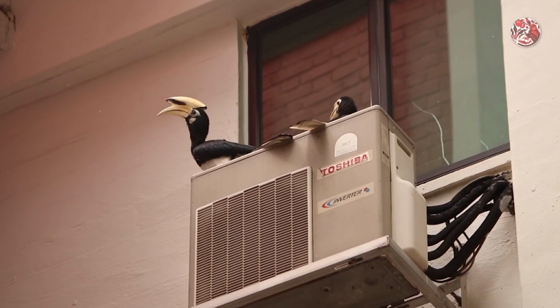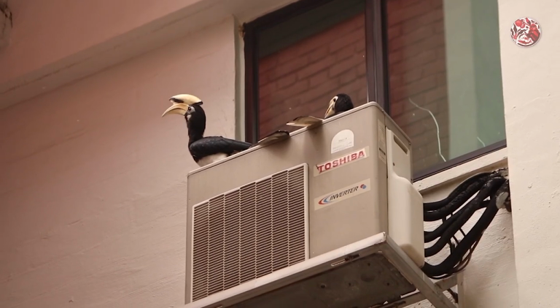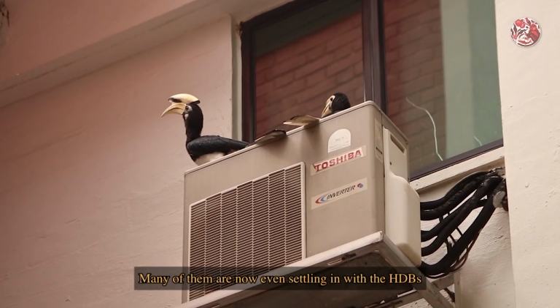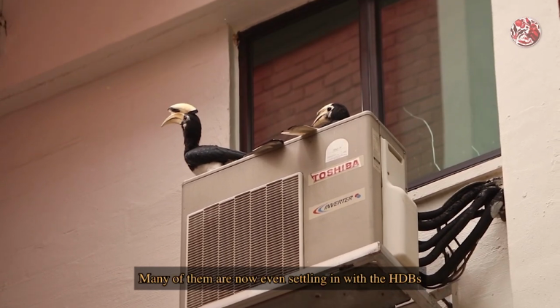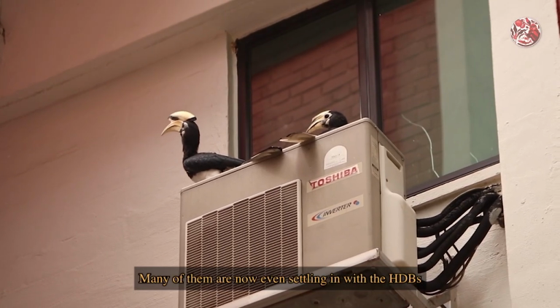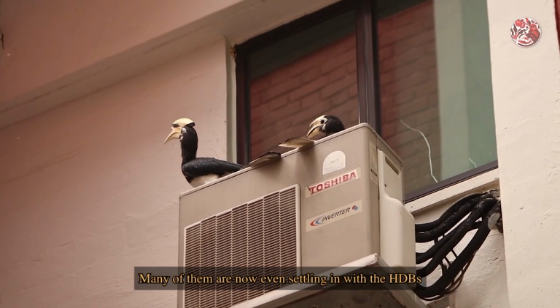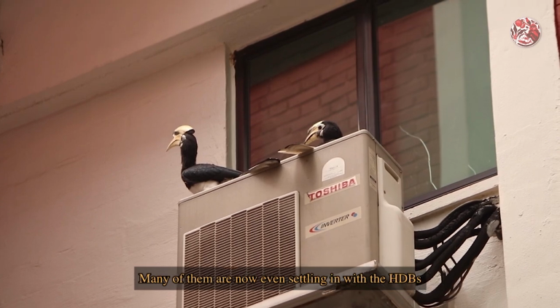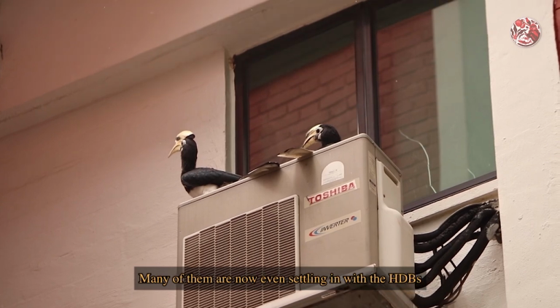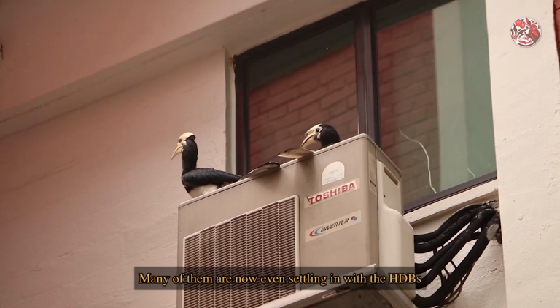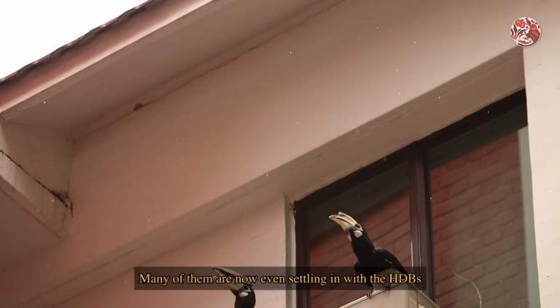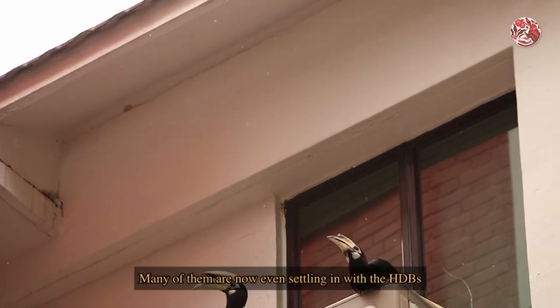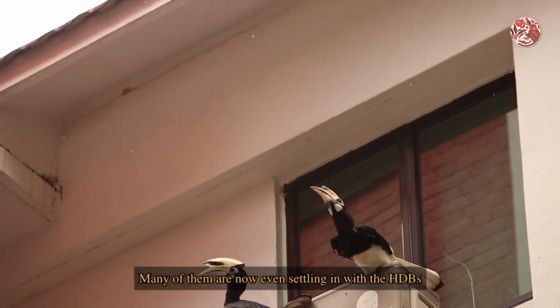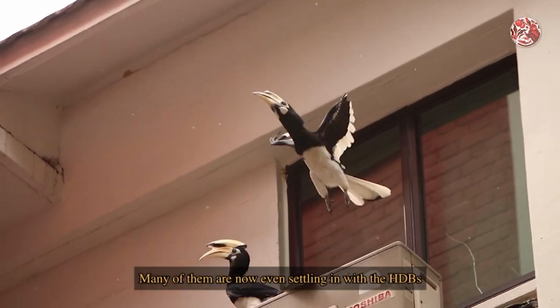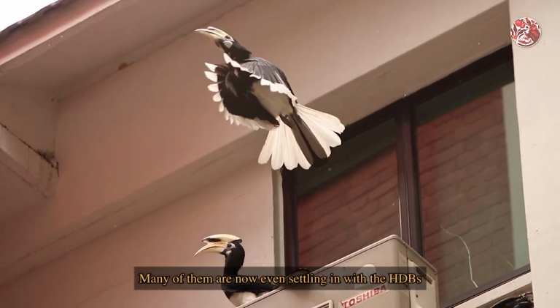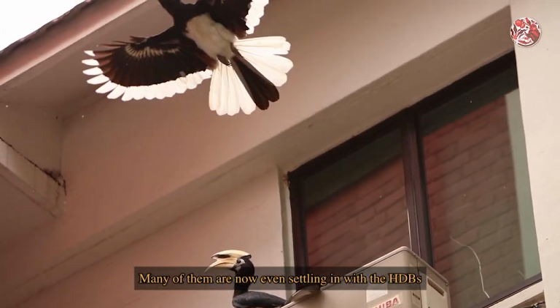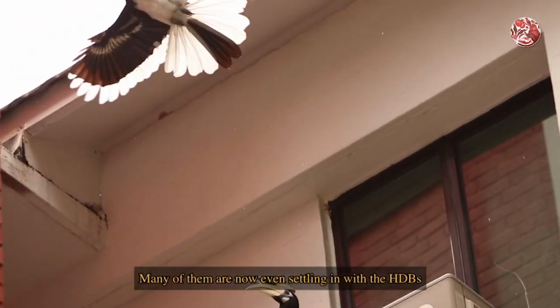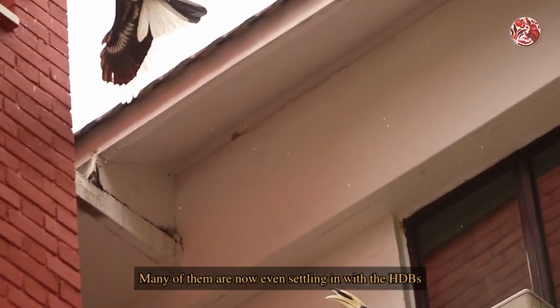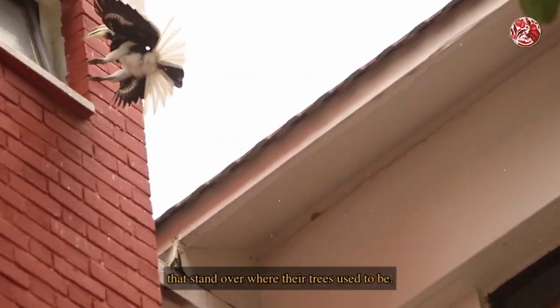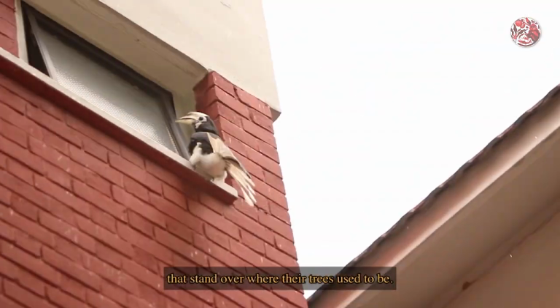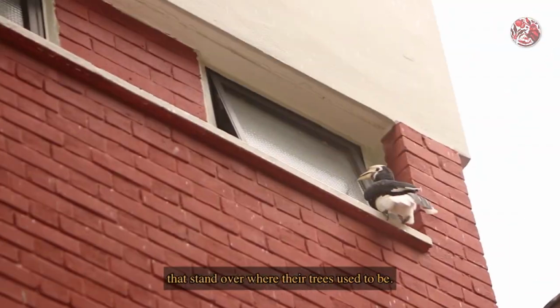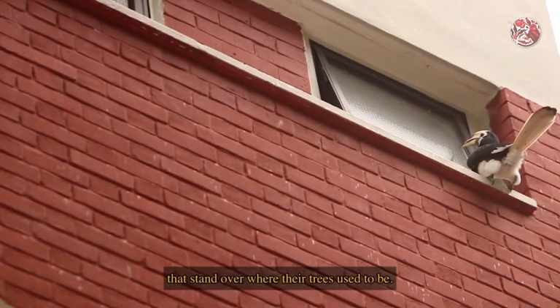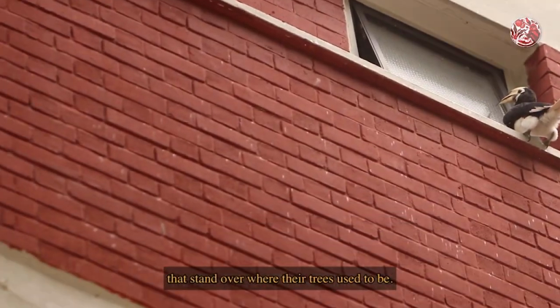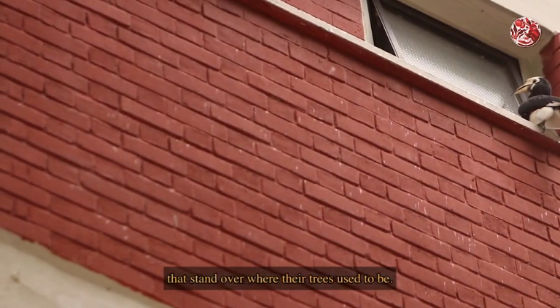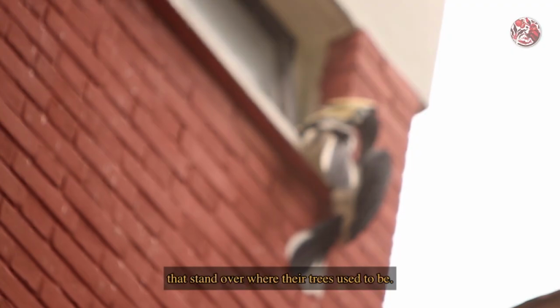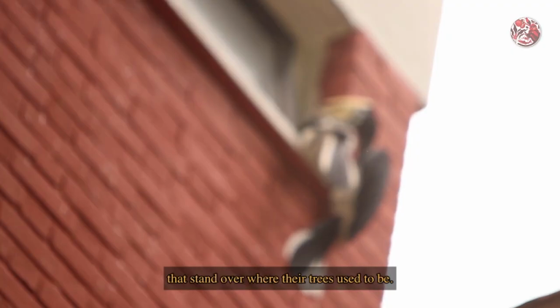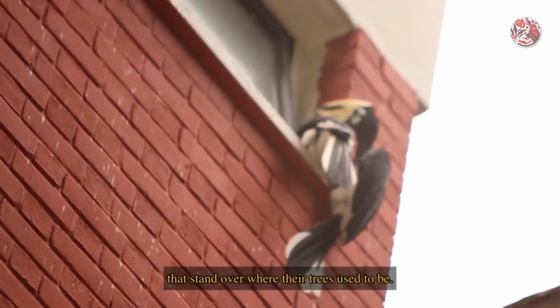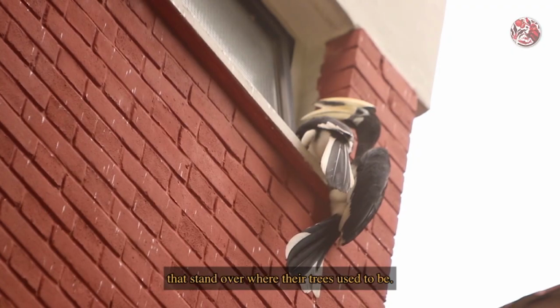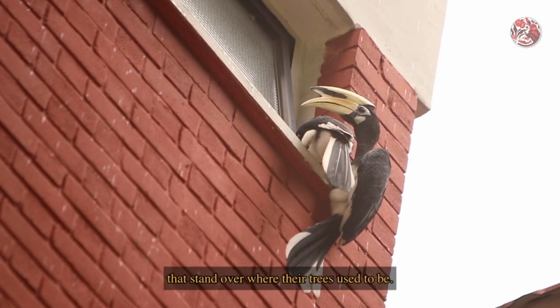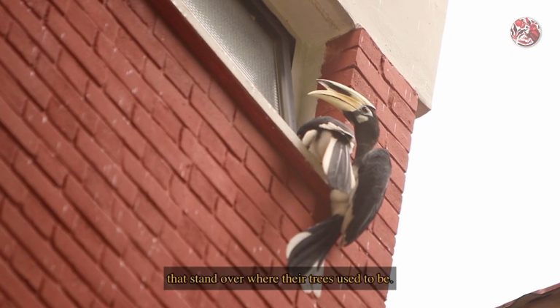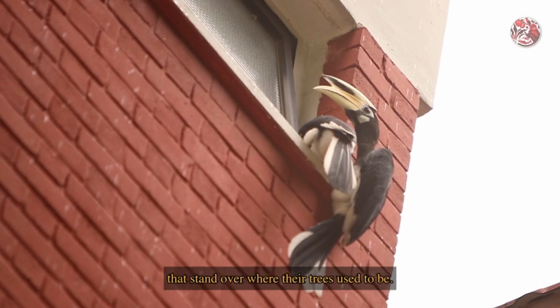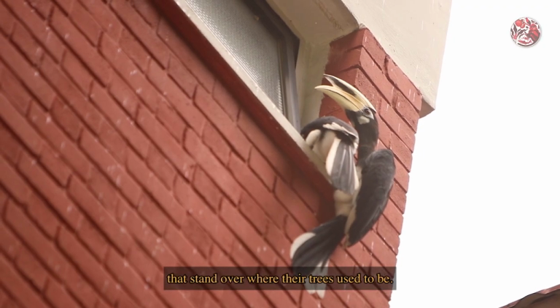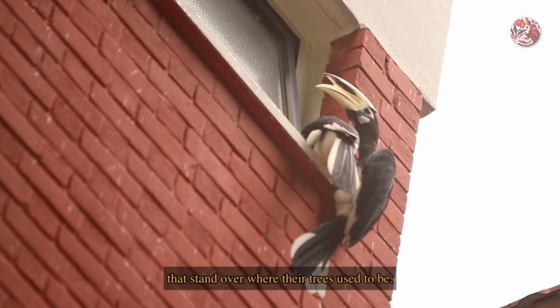Many of them are now even settling in with the HDB blocks that stand over where their trees used to be.